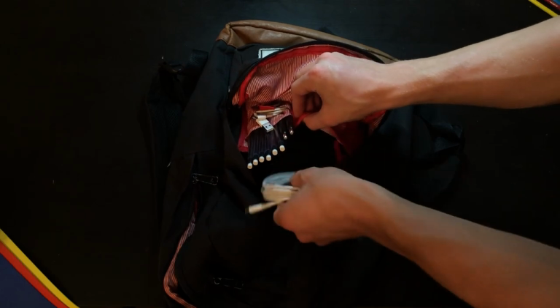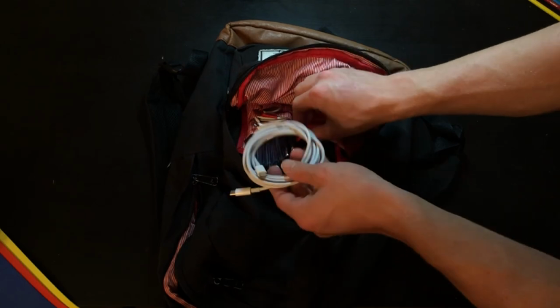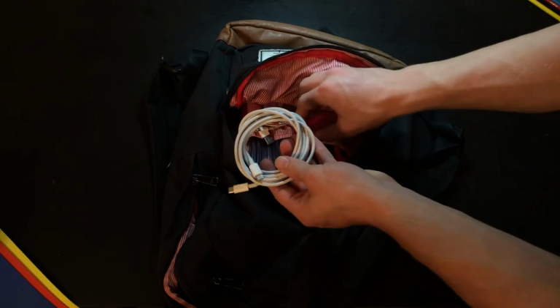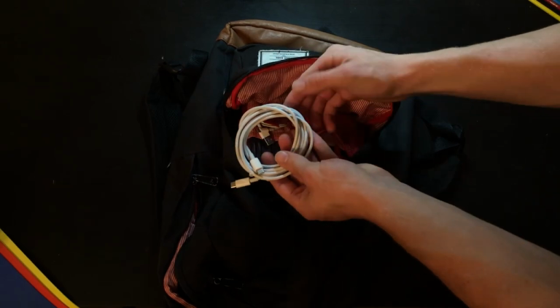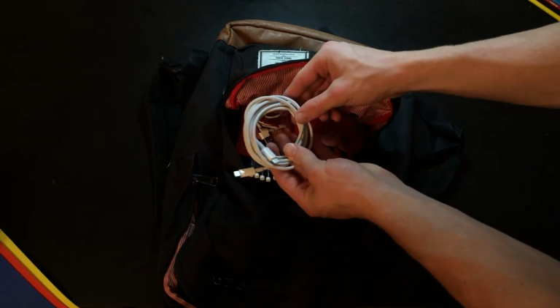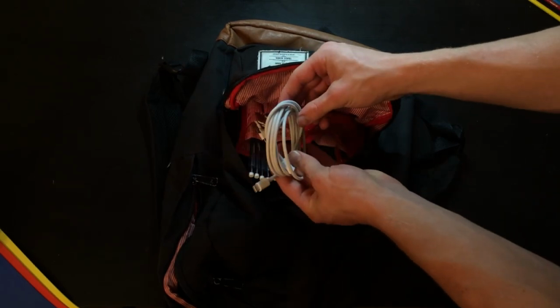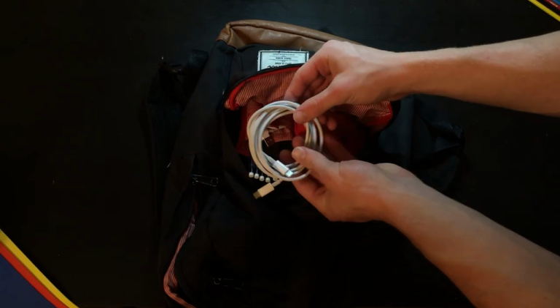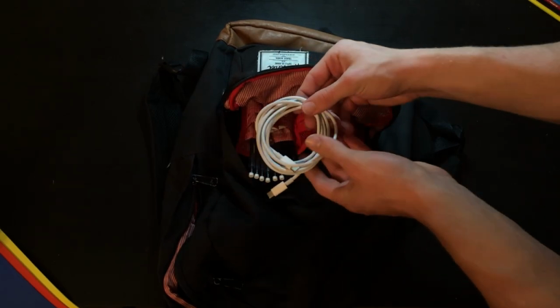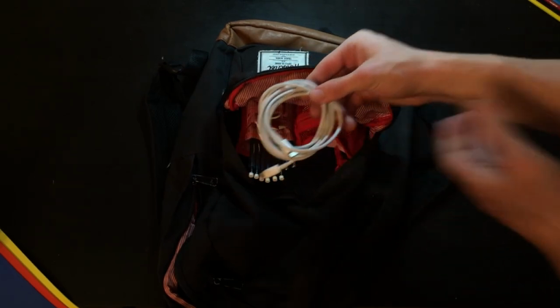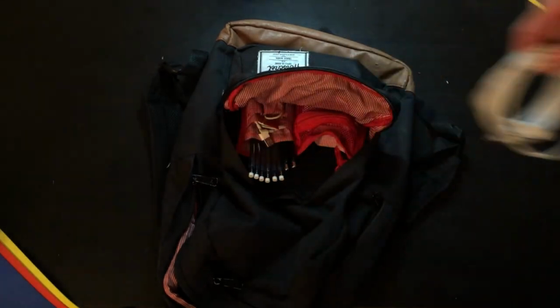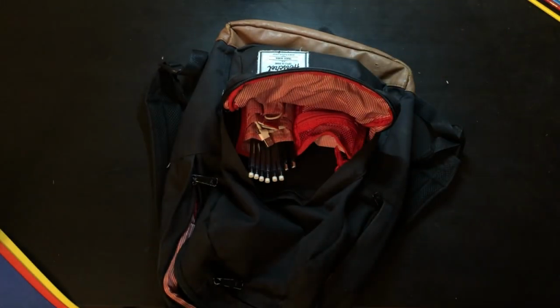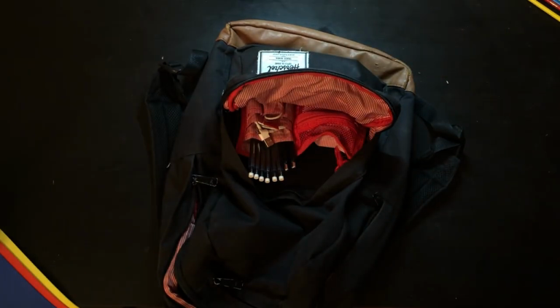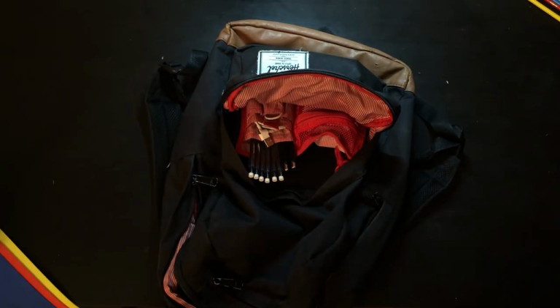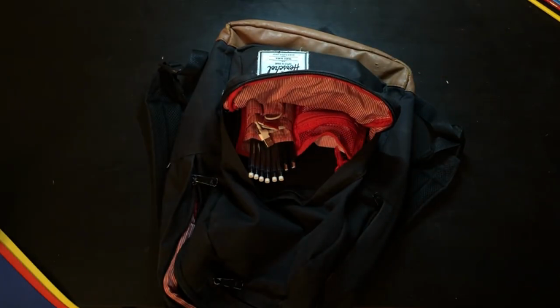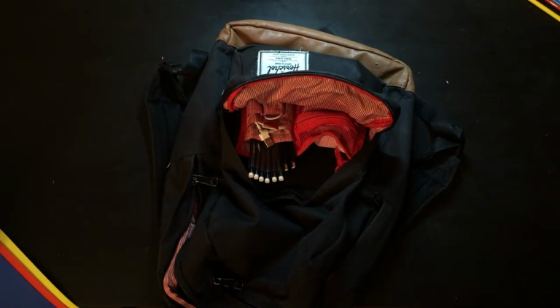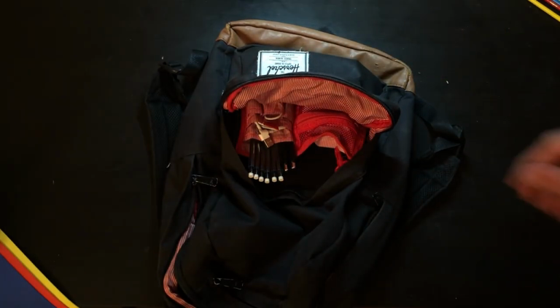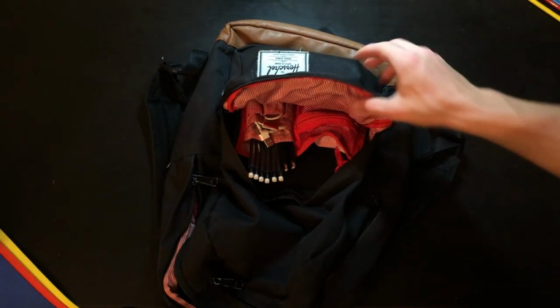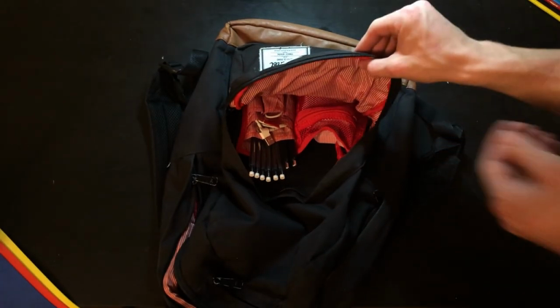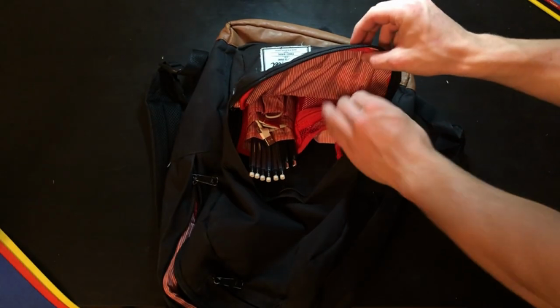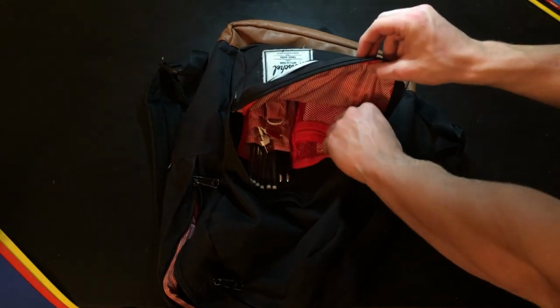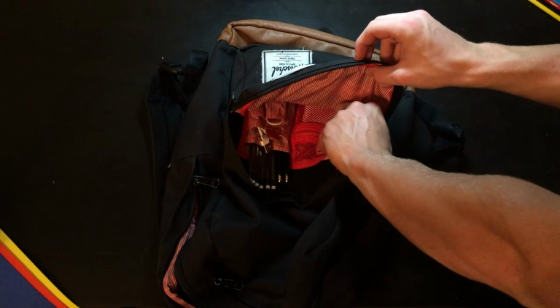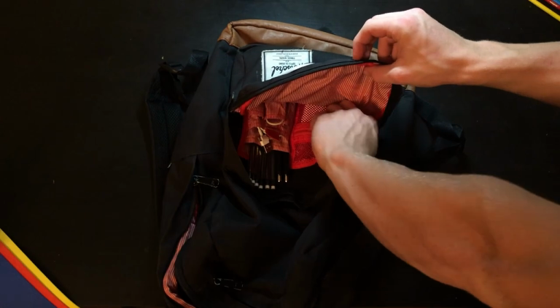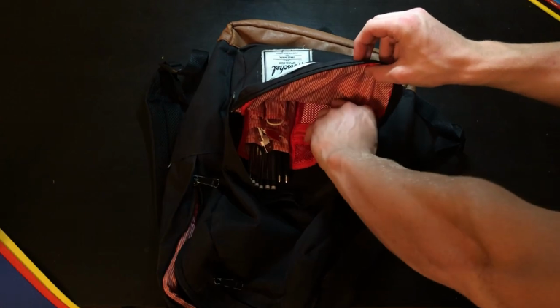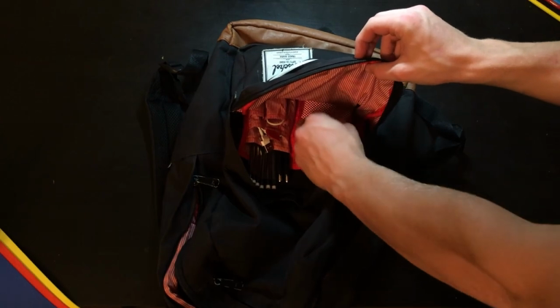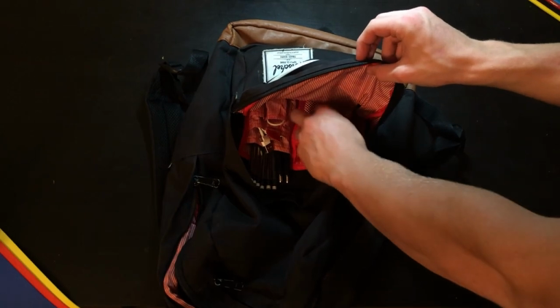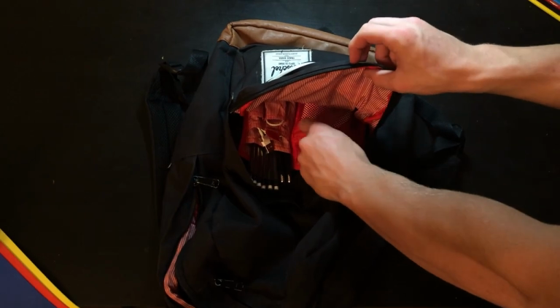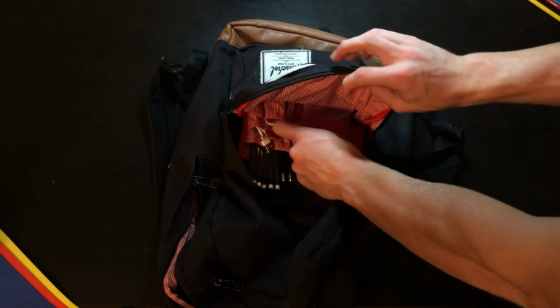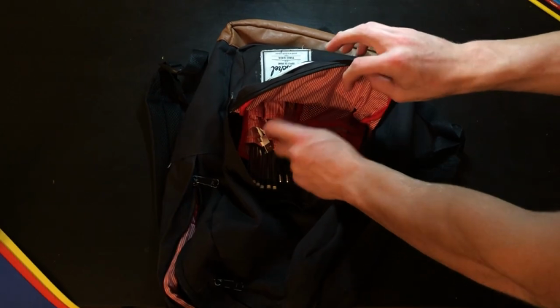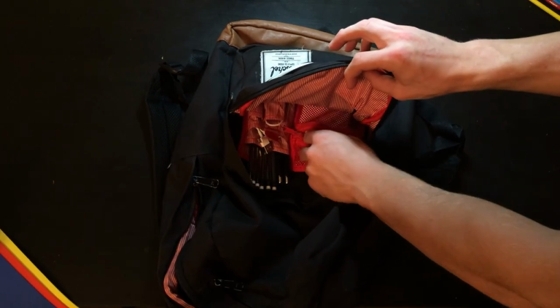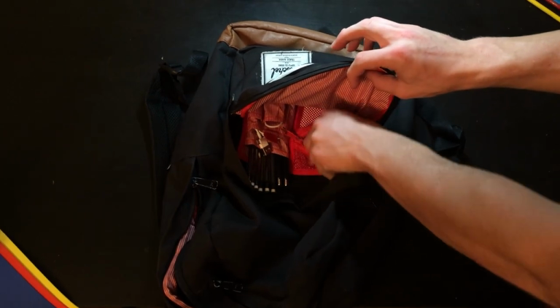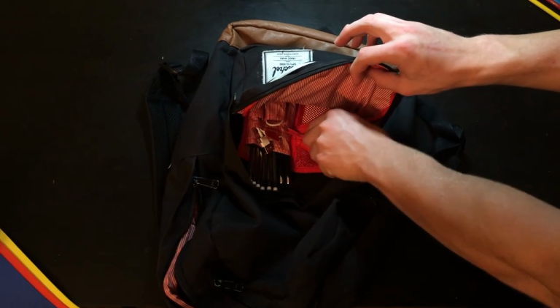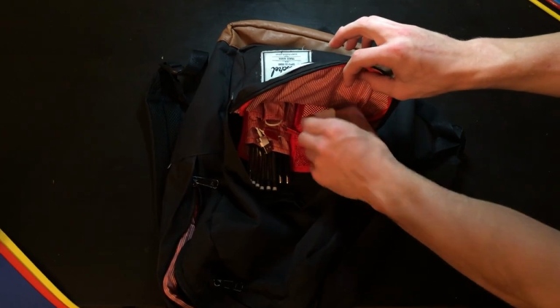Furthermore, I keep the cables in their own compartments so I can avoid digging through them all trying to find the one I'm looking for. I can just reach in and grab the one I need.